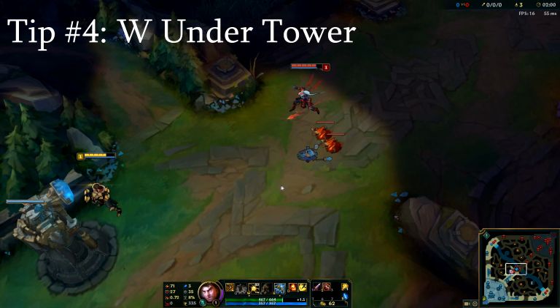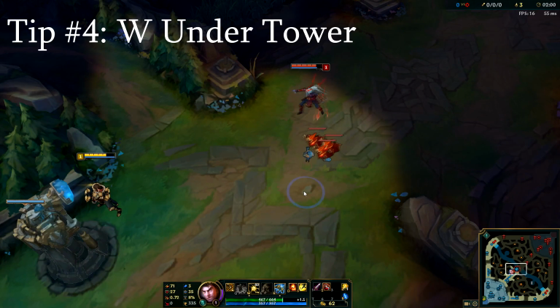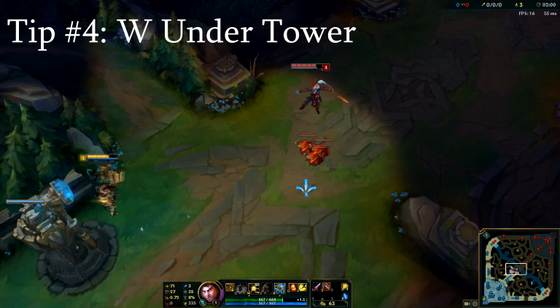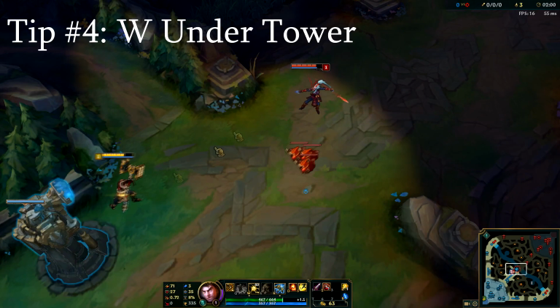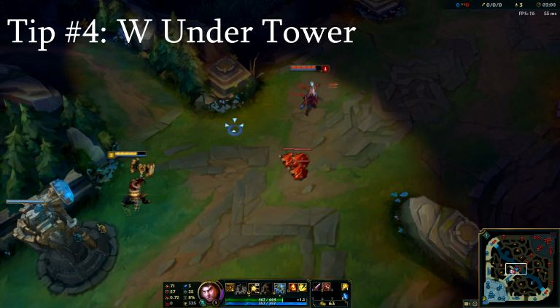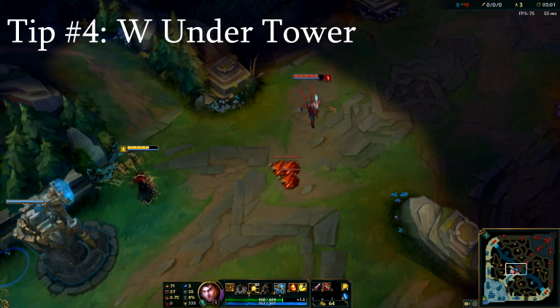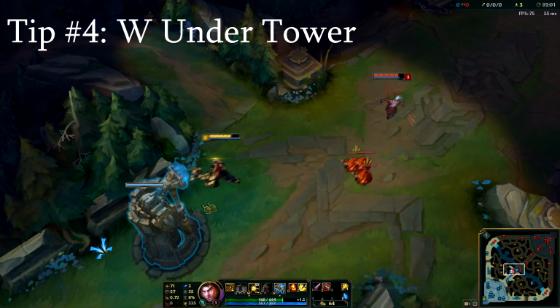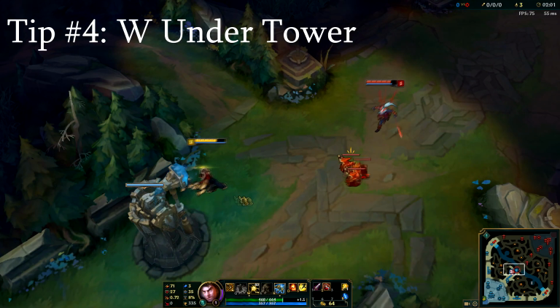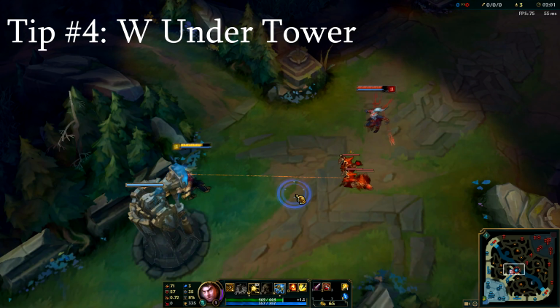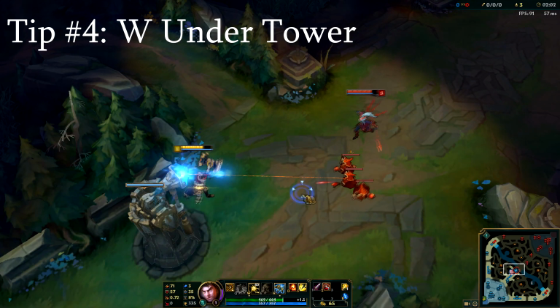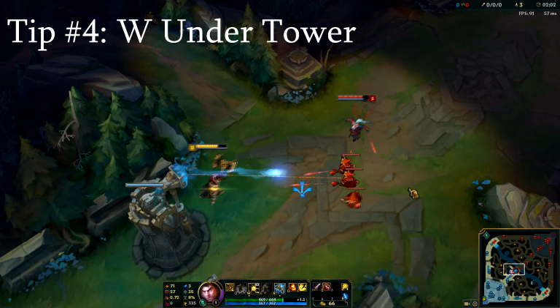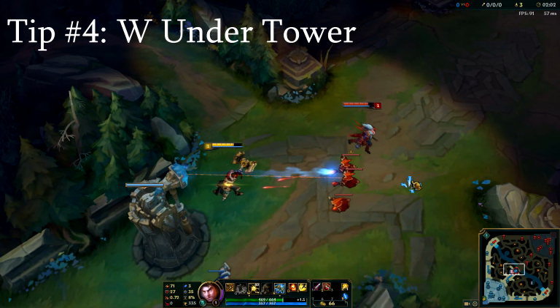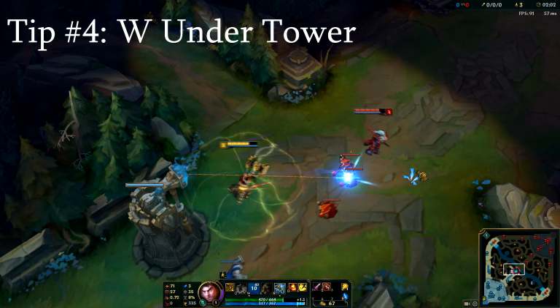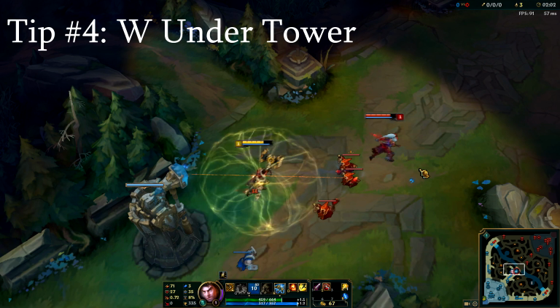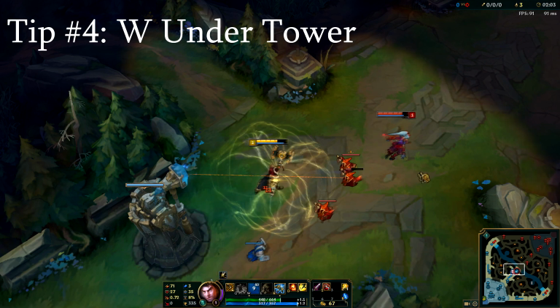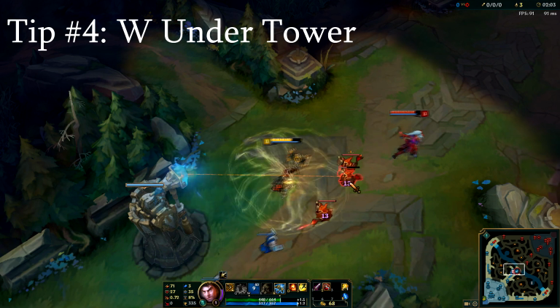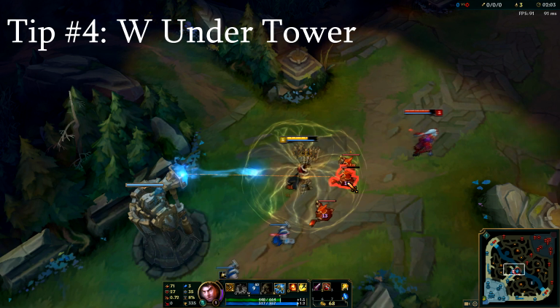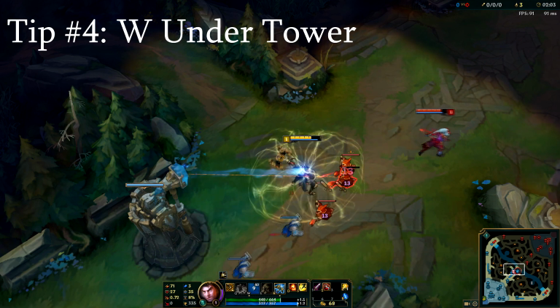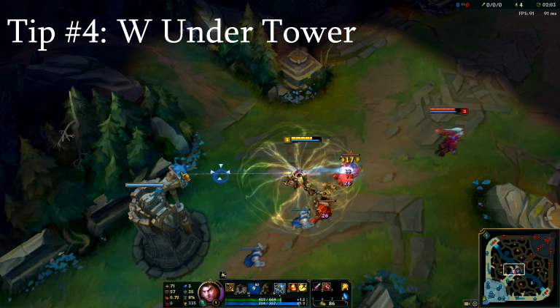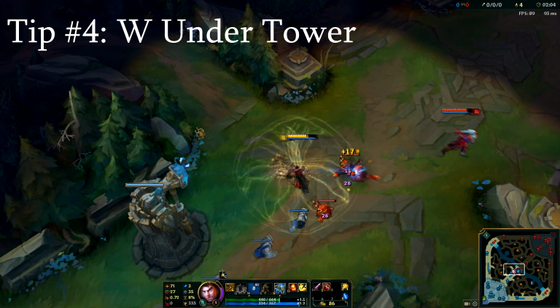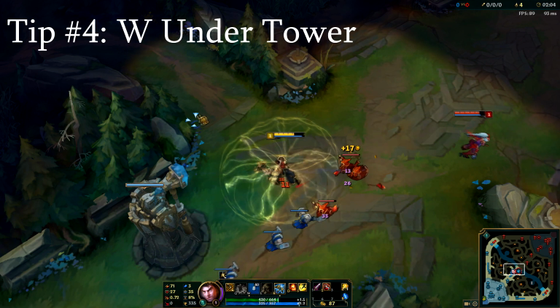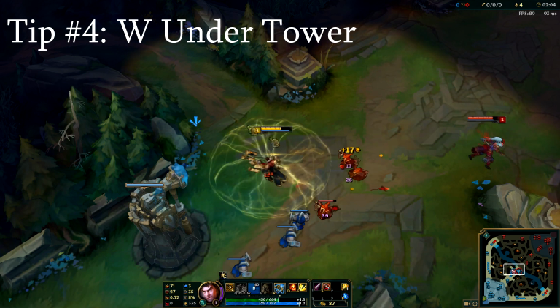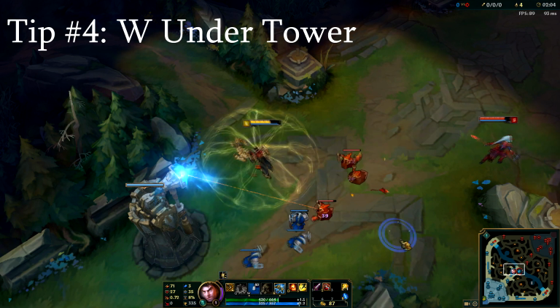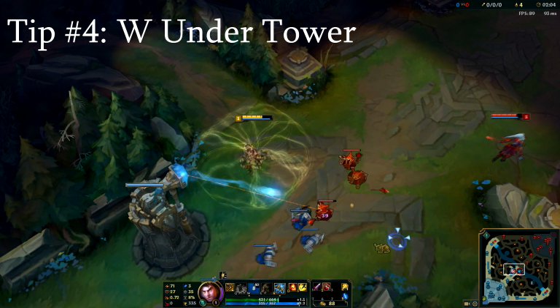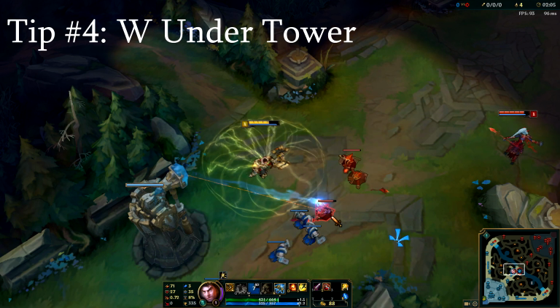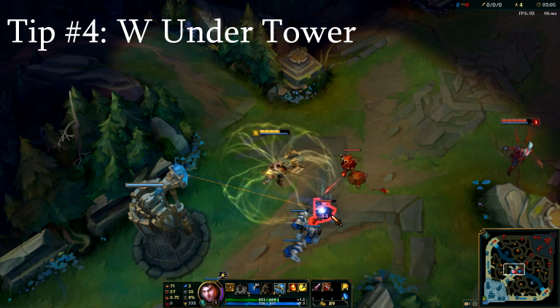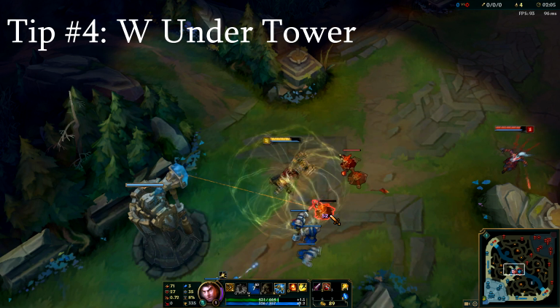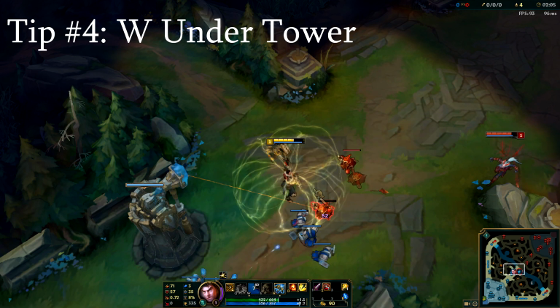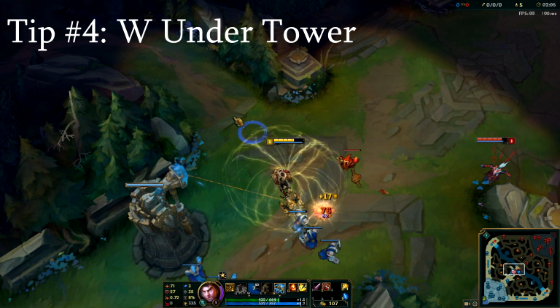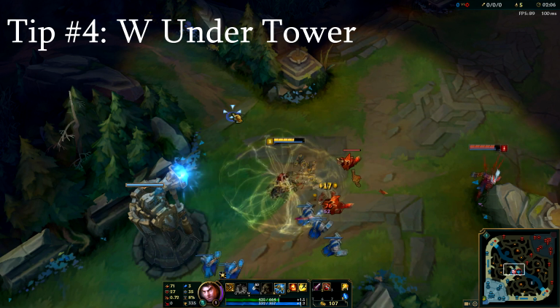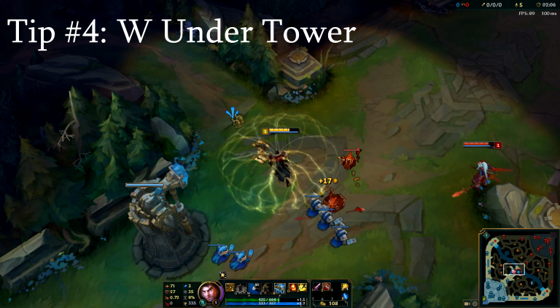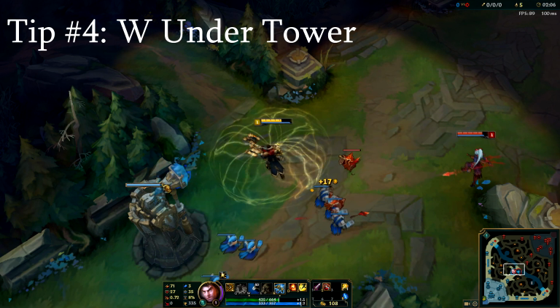To help you get kills under tower, press W while in melee form to help get minions within auto attack range after taking tower damage.